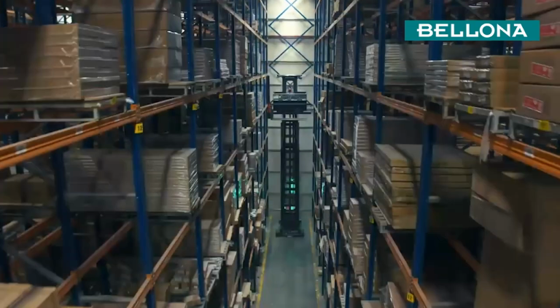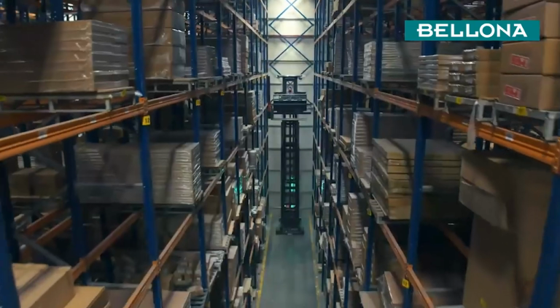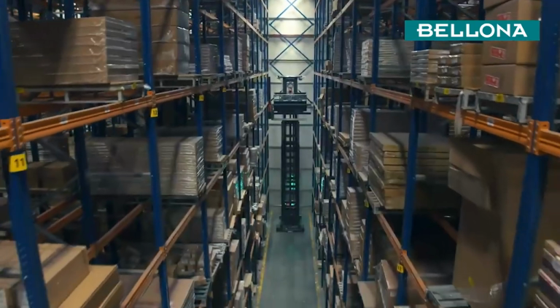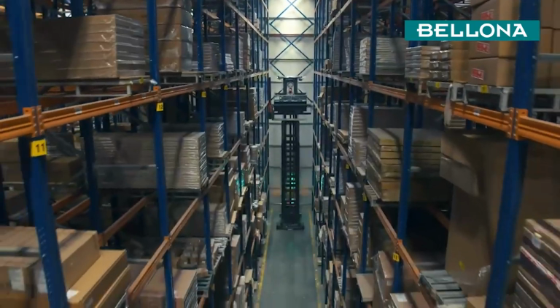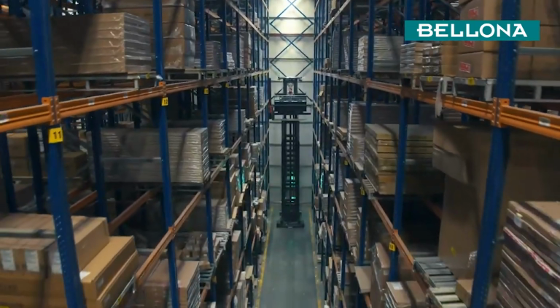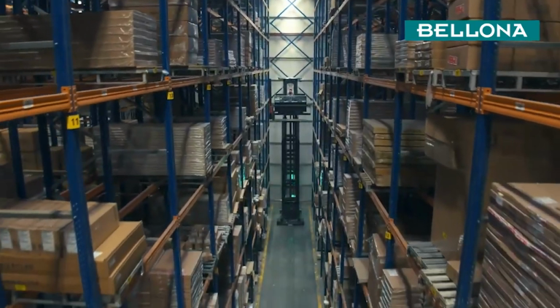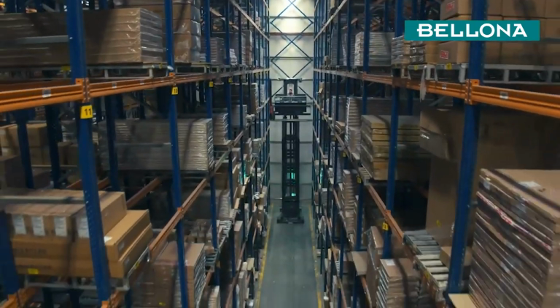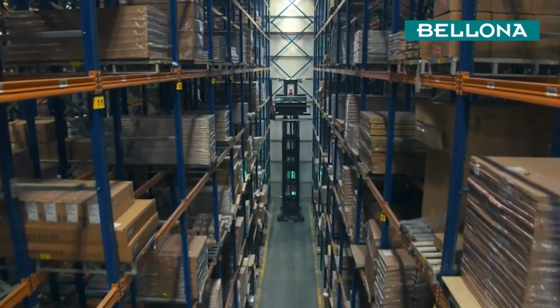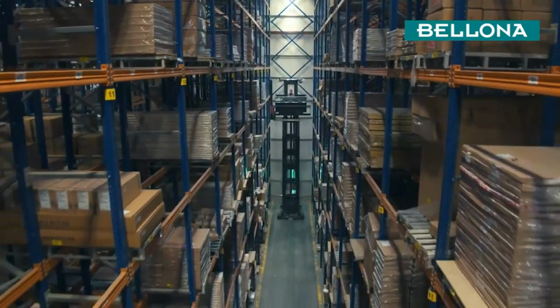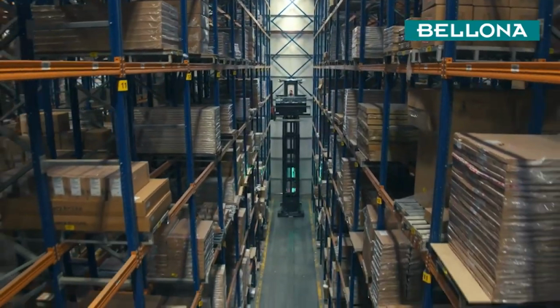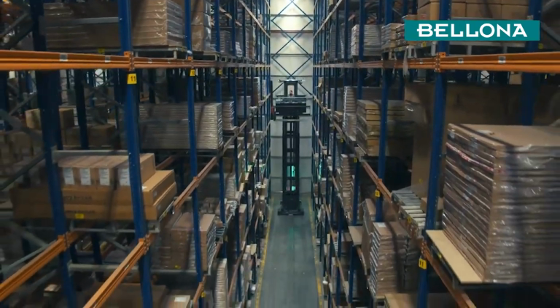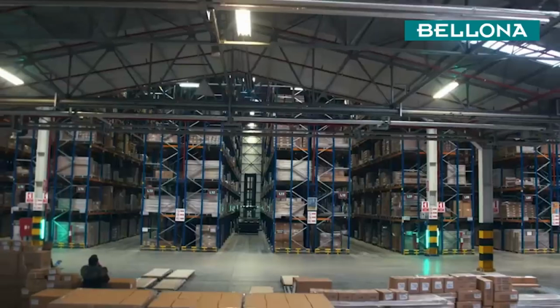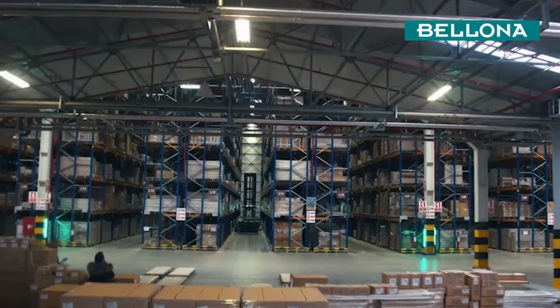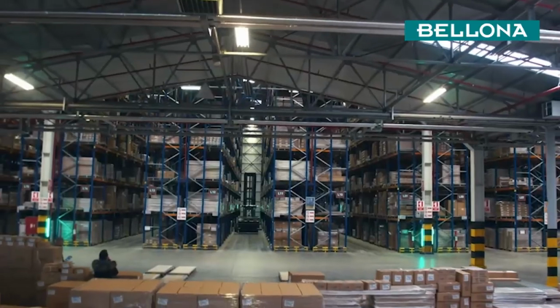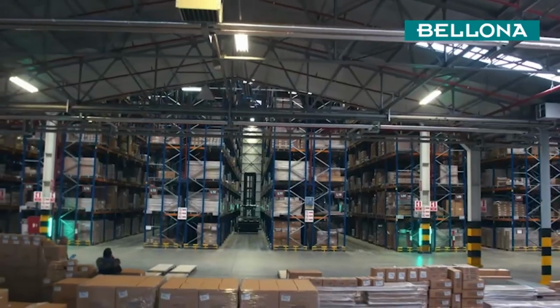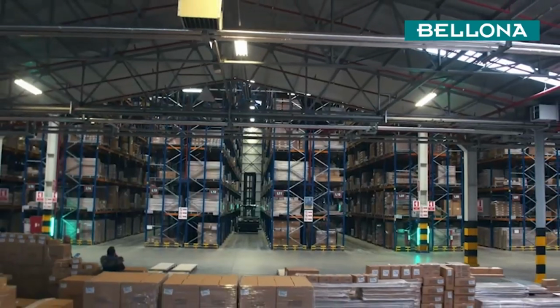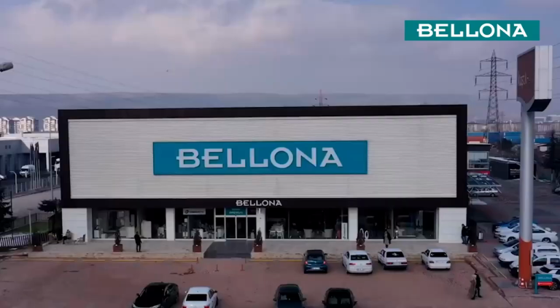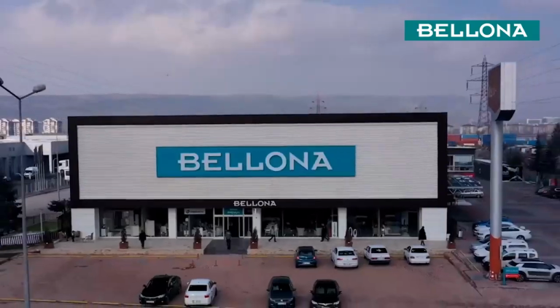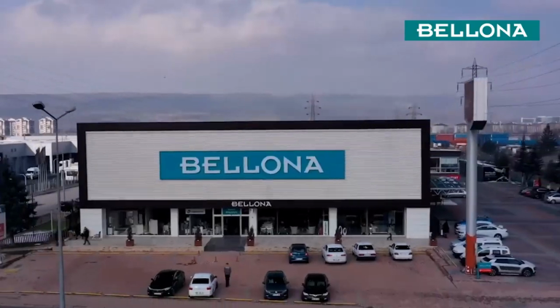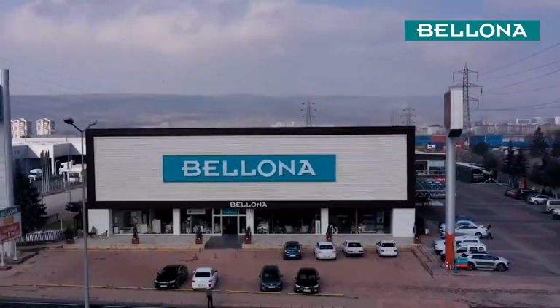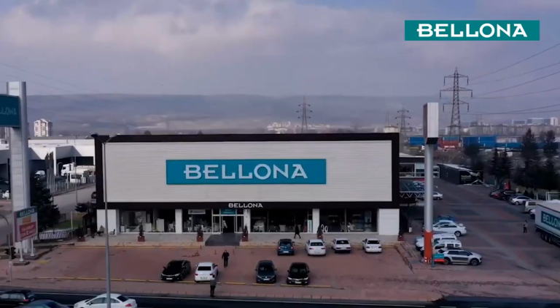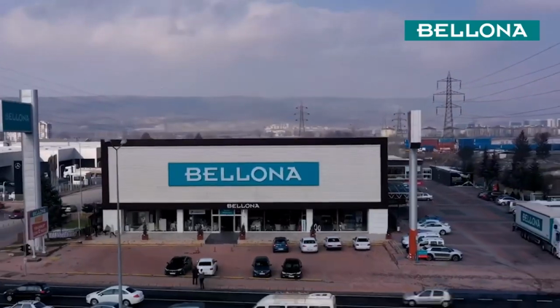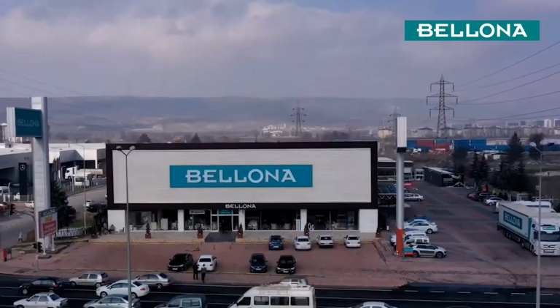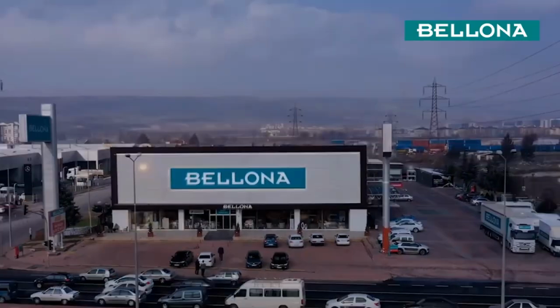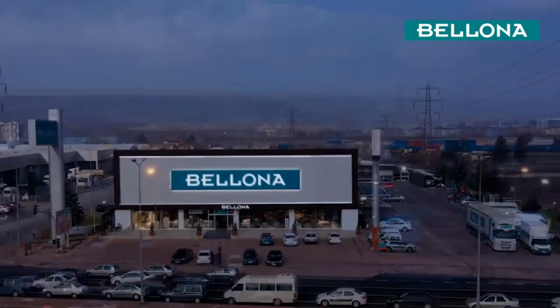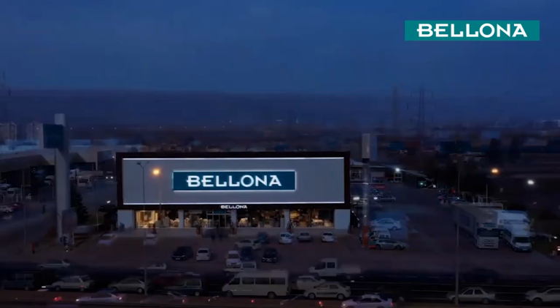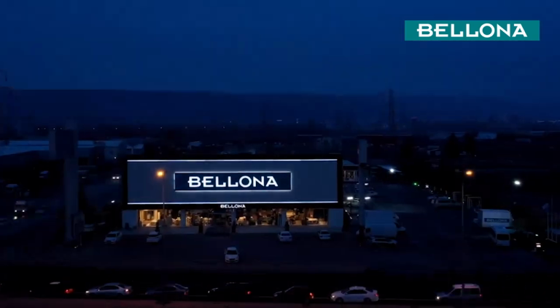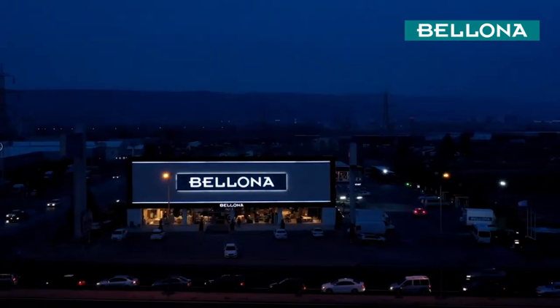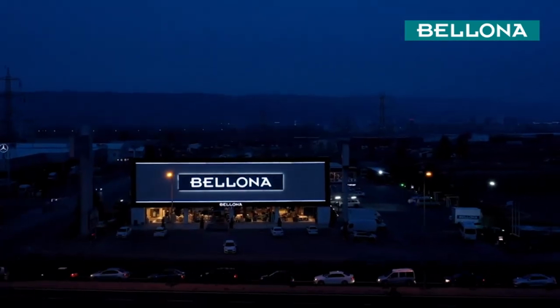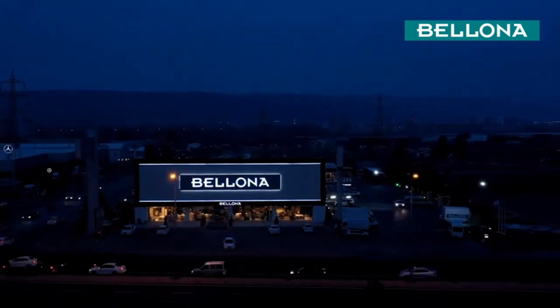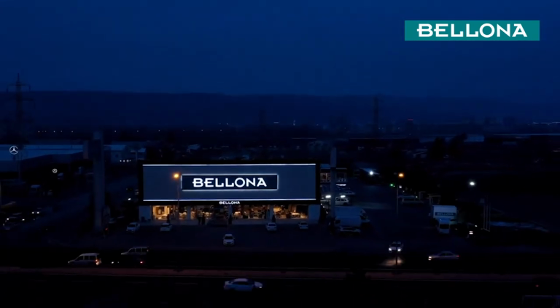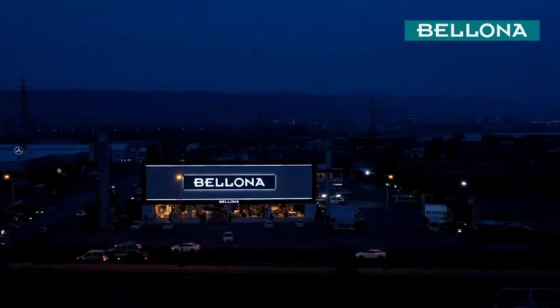Since the first day, we are proud to present Turkey and the world with millions of pieces of furniture with the same excitement.